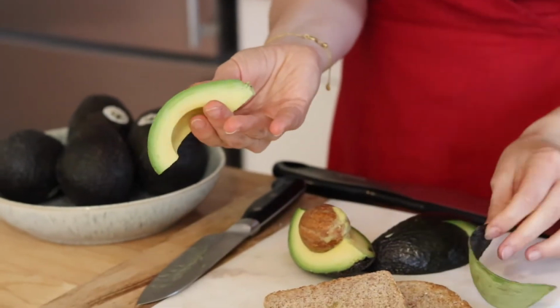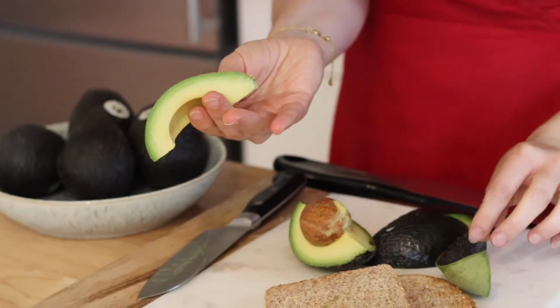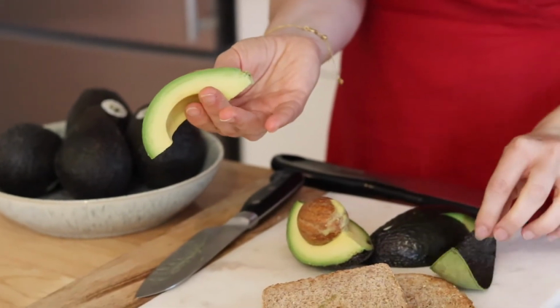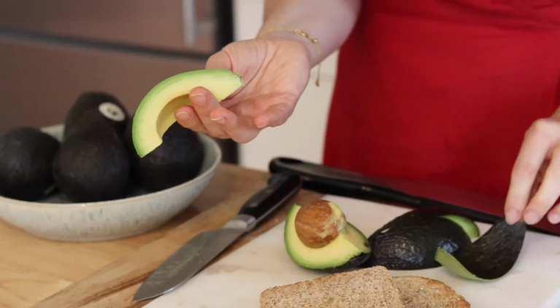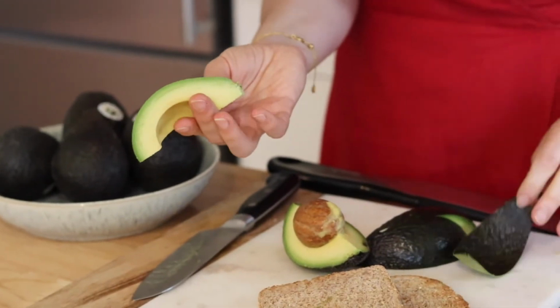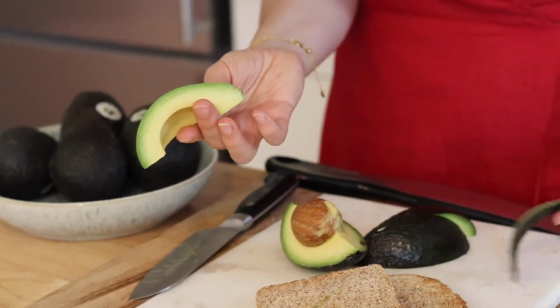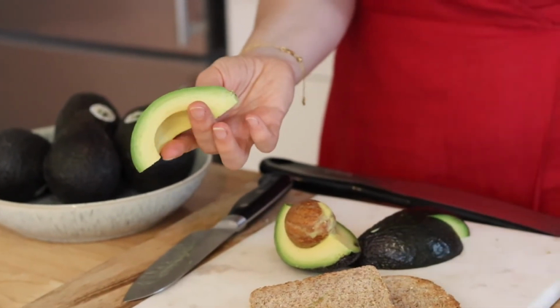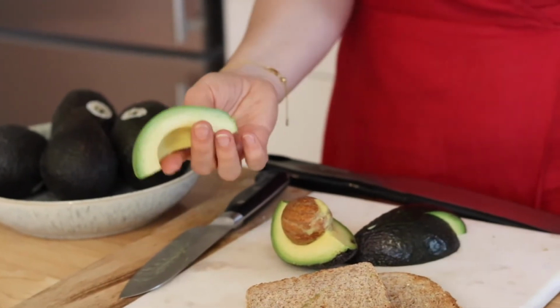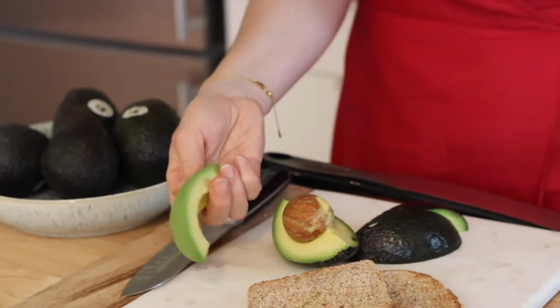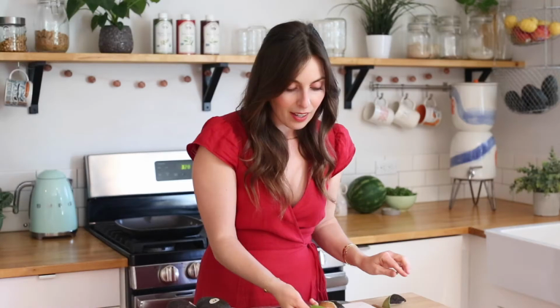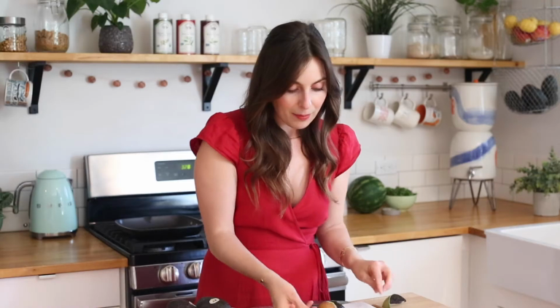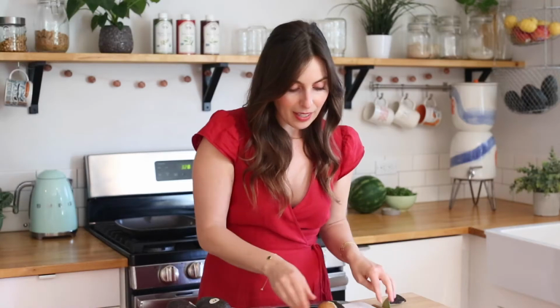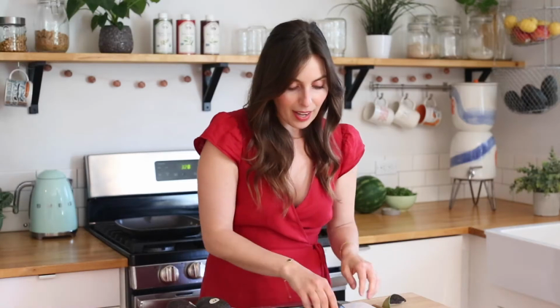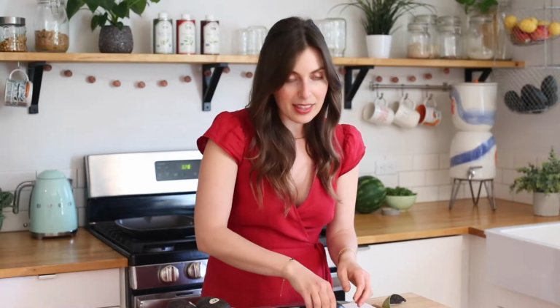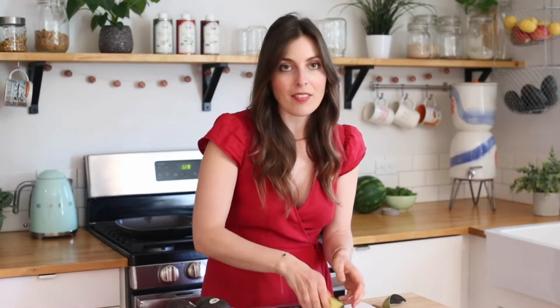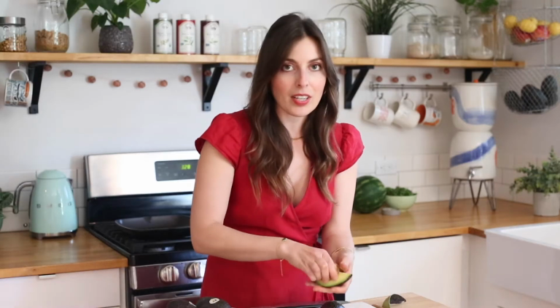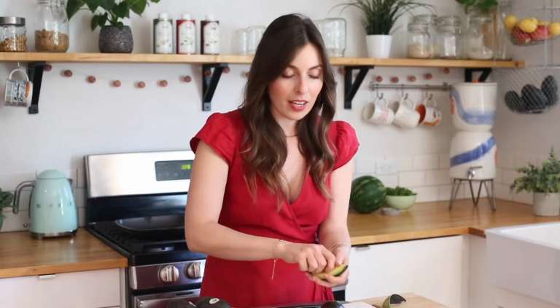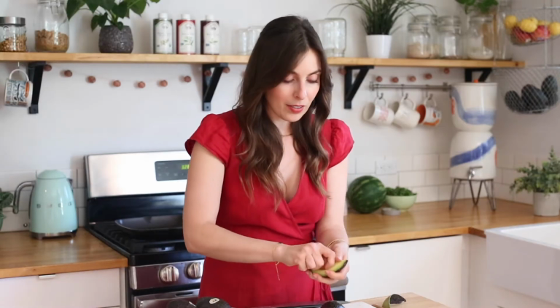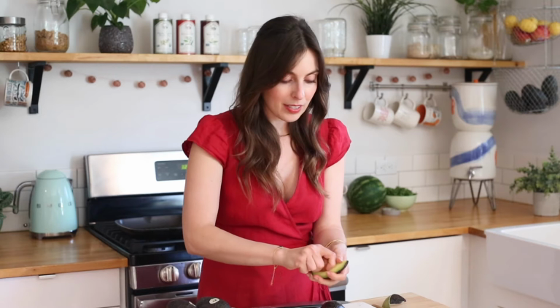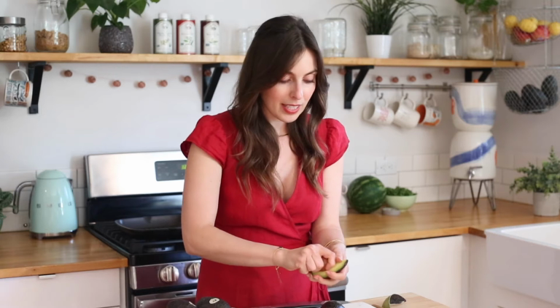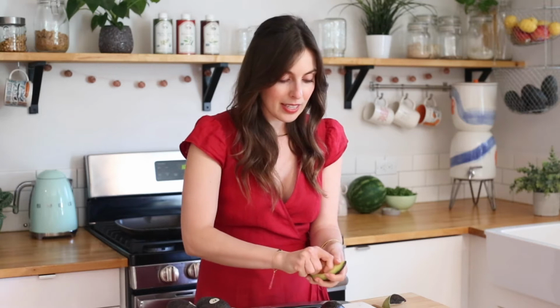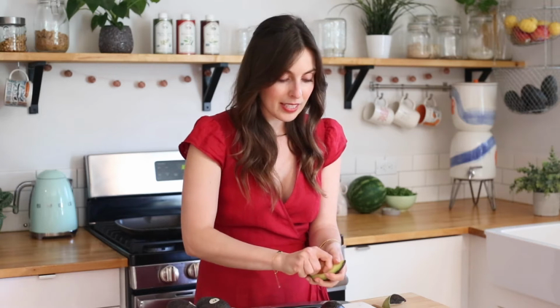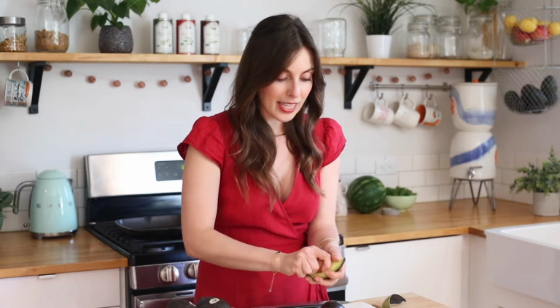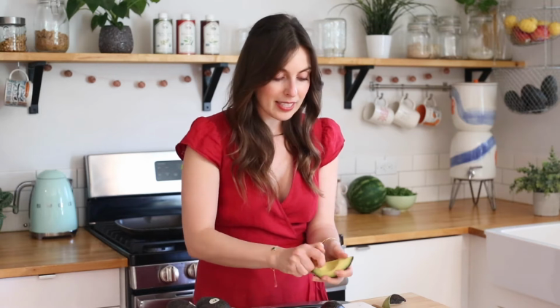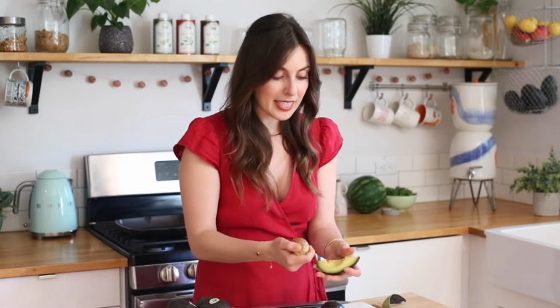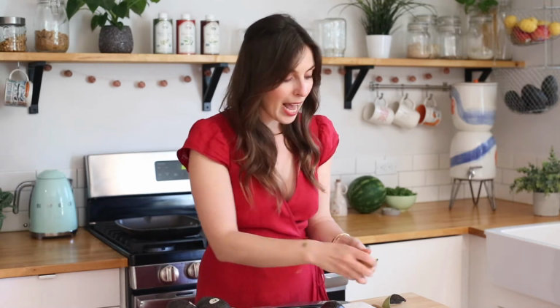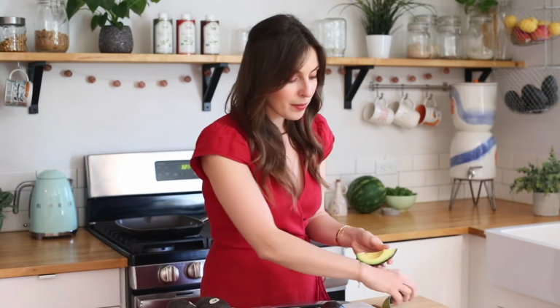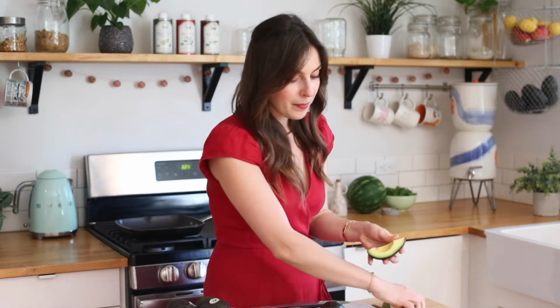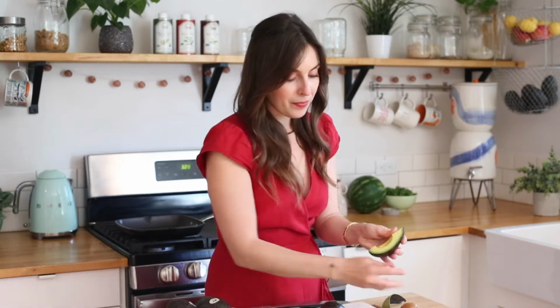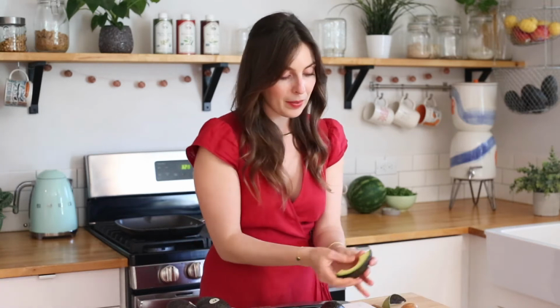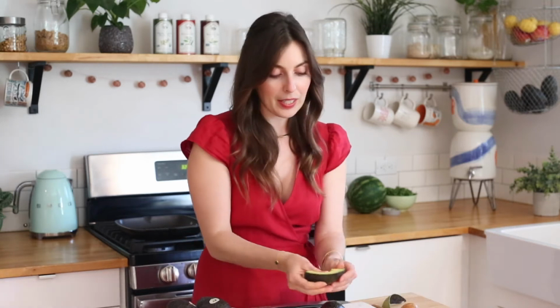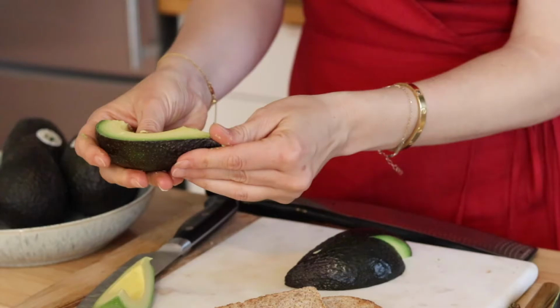Look at that stunner — I love avocados. Let's get the seed out and go.